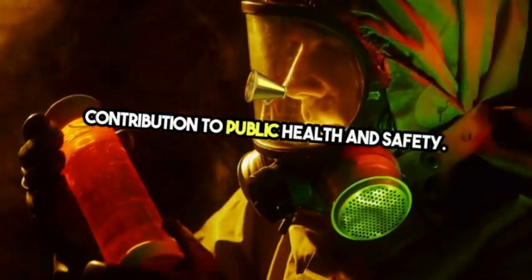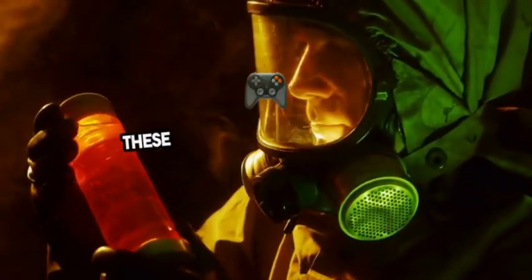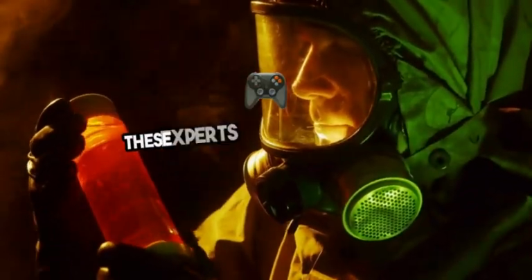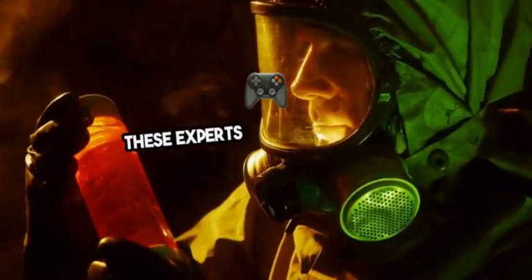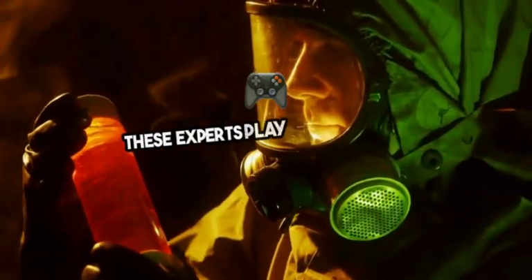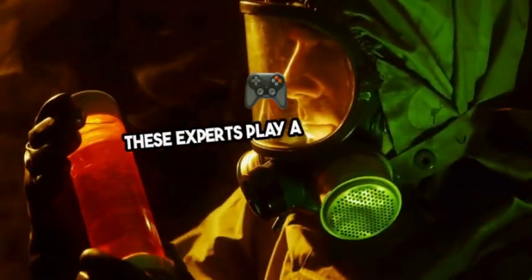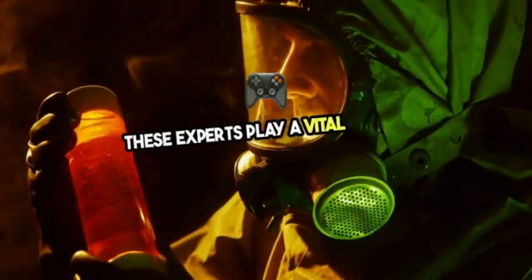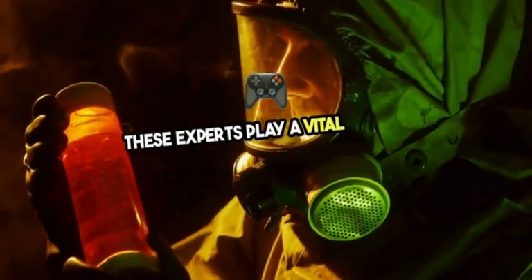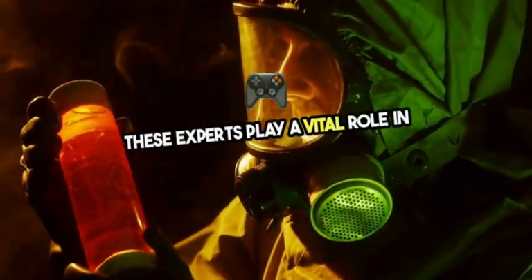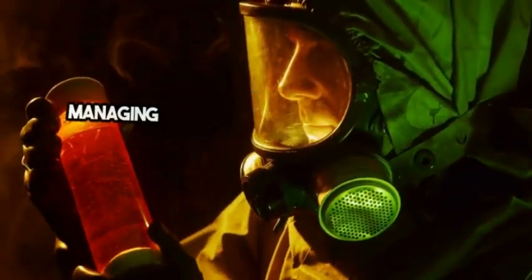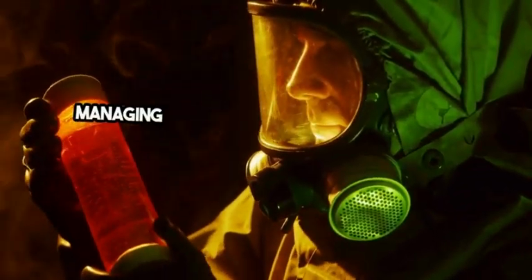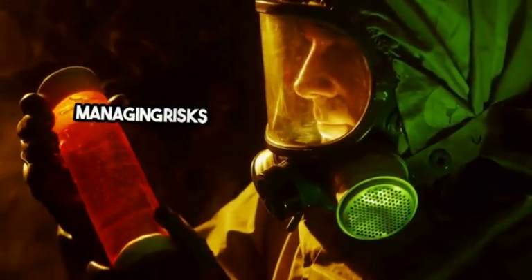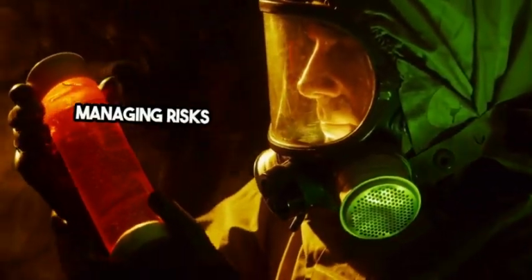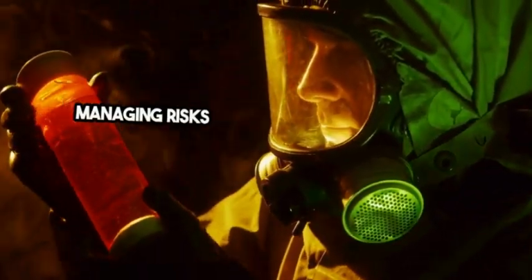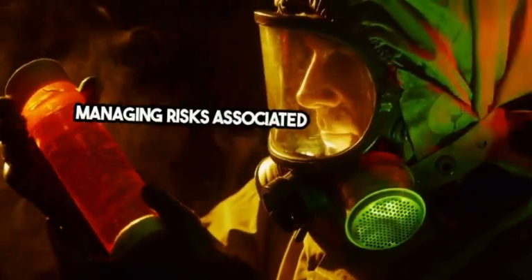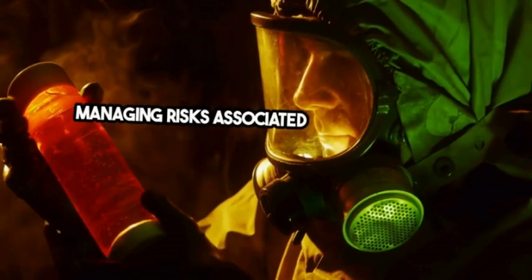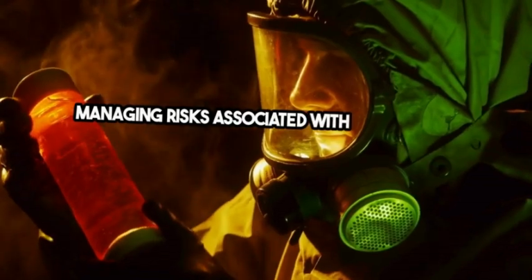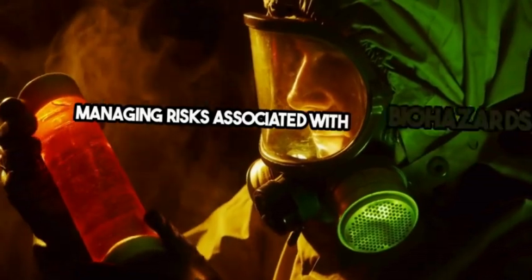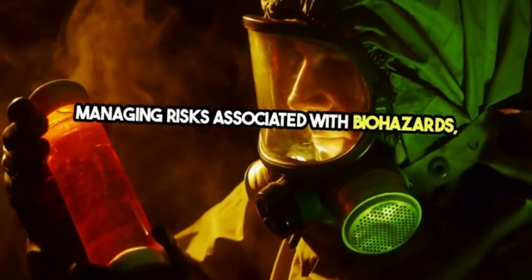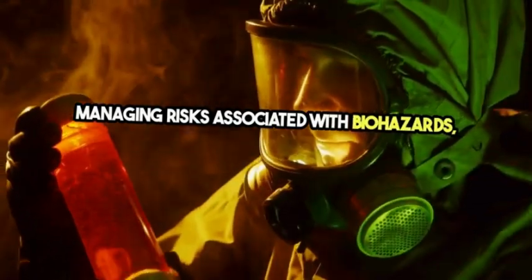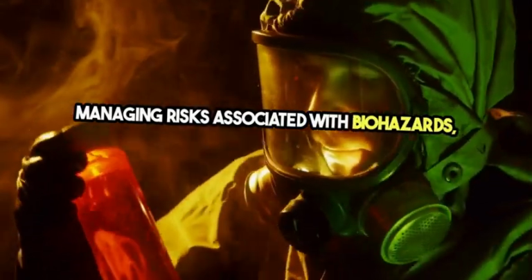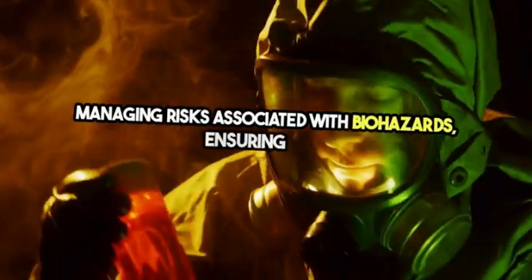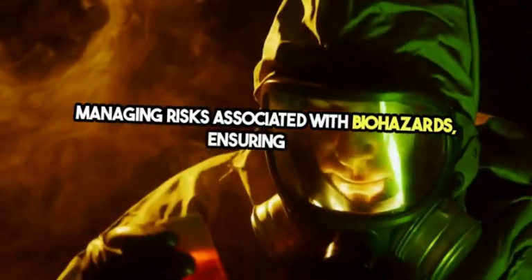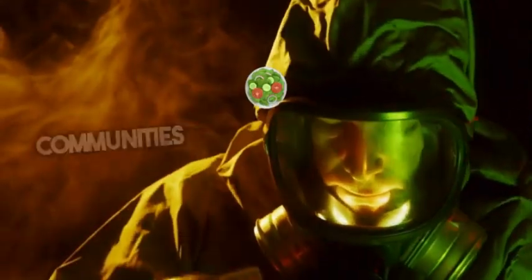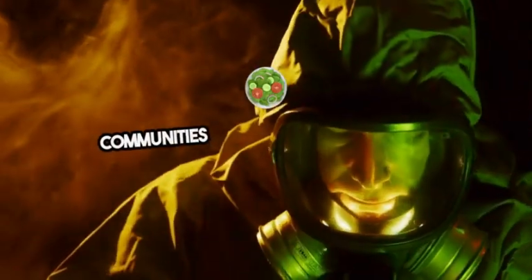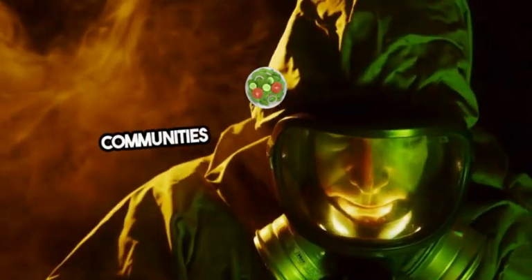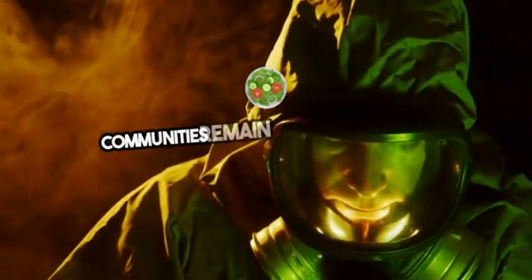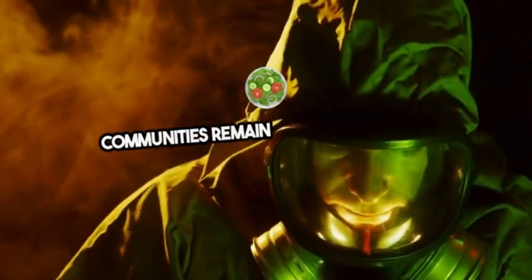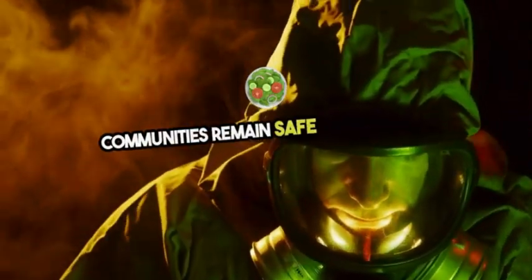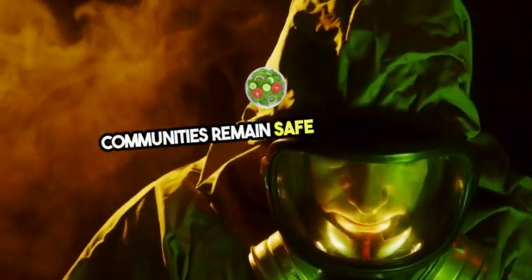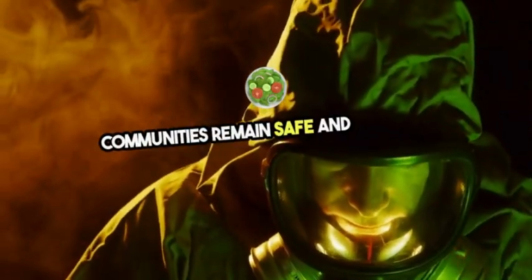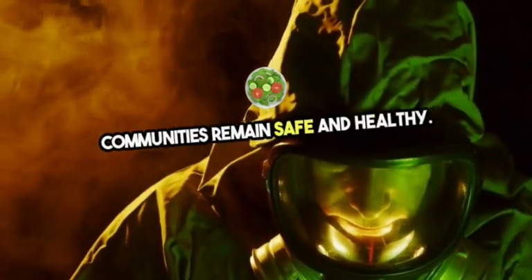These experts play a vital role in managing risks associated with biohazards, ensuring our communities remain safe and healthy.